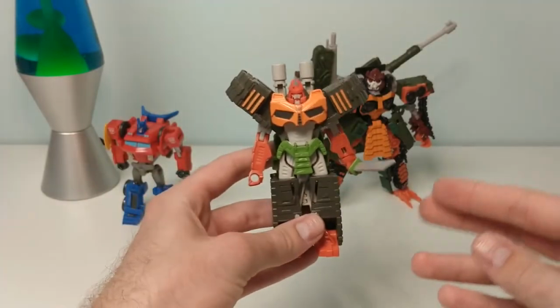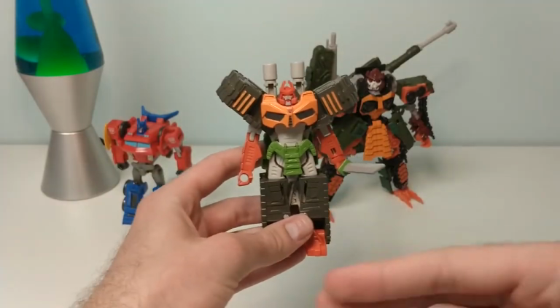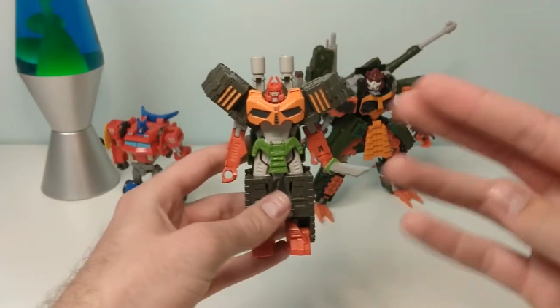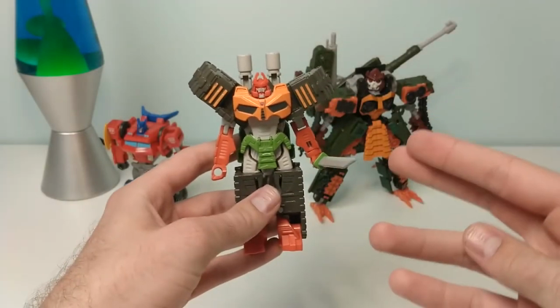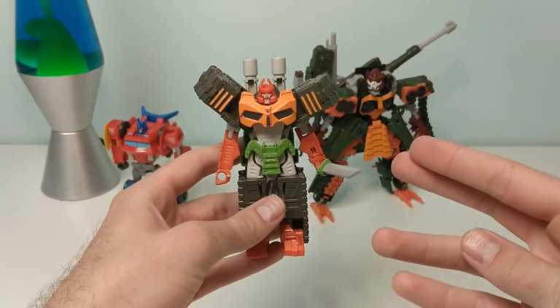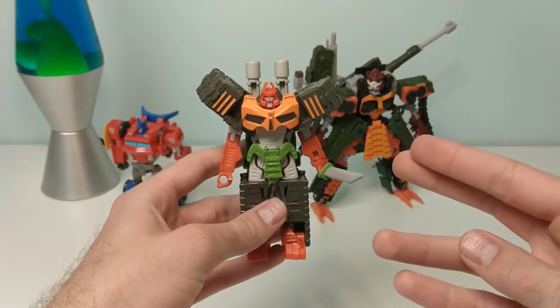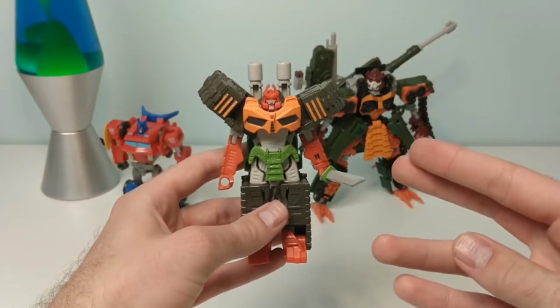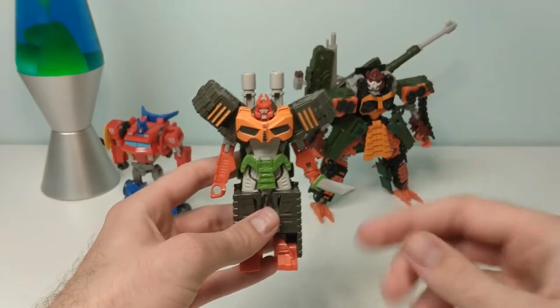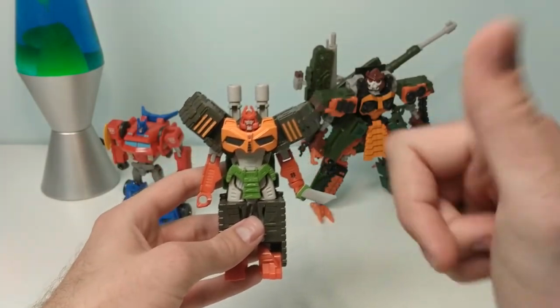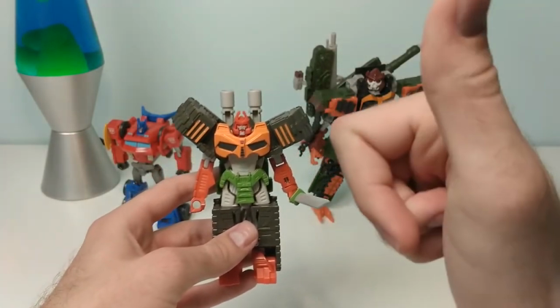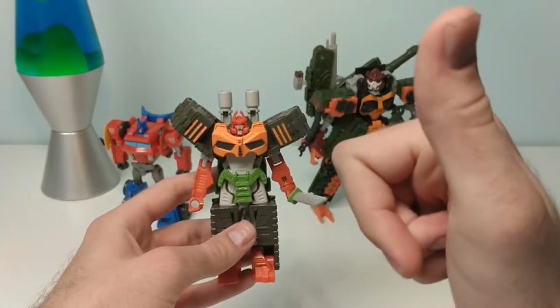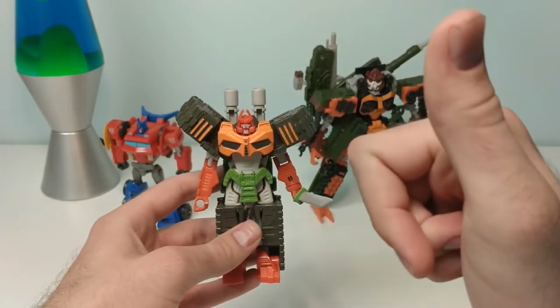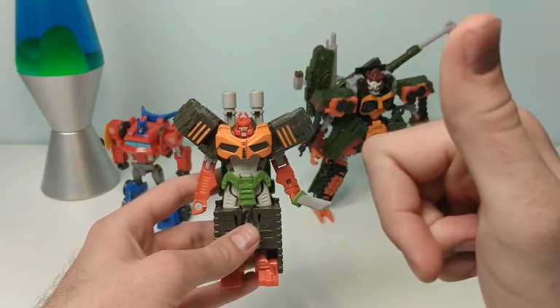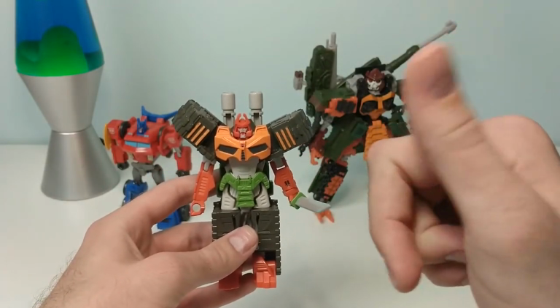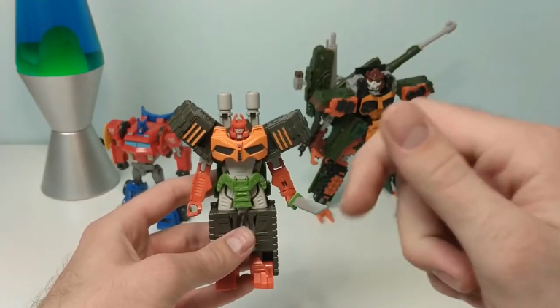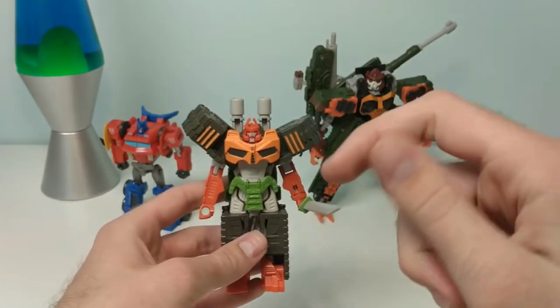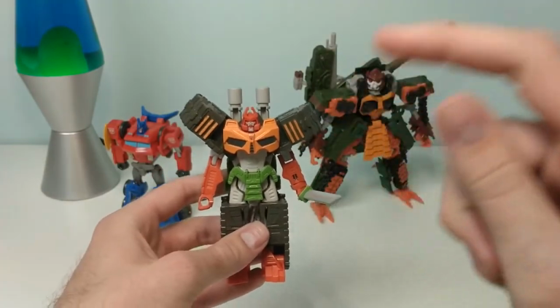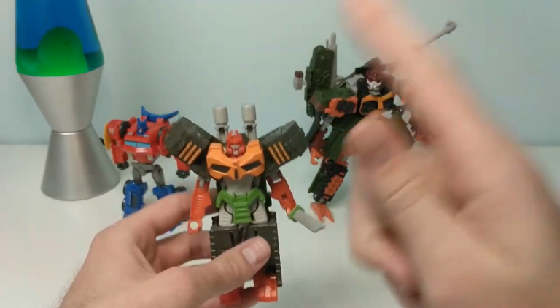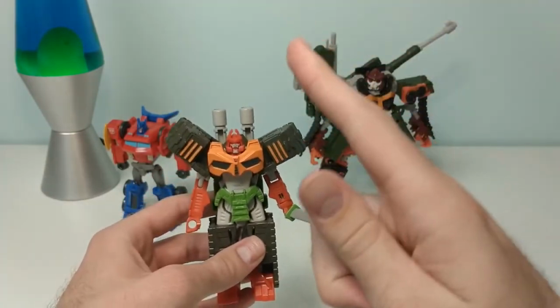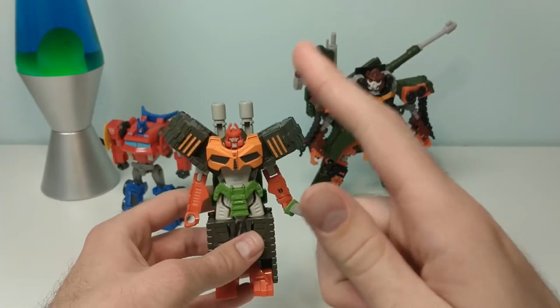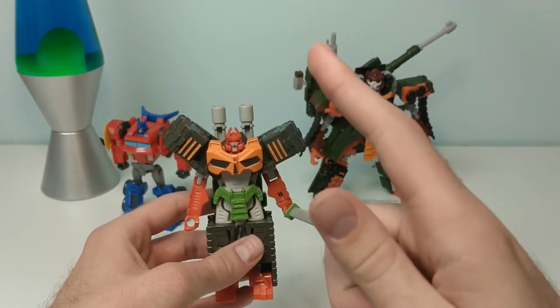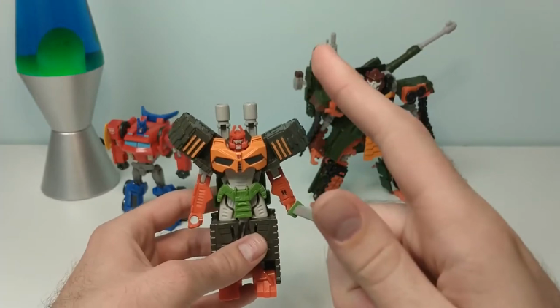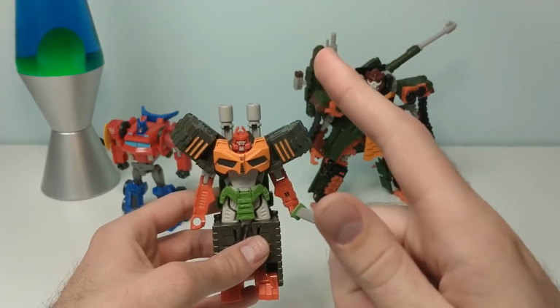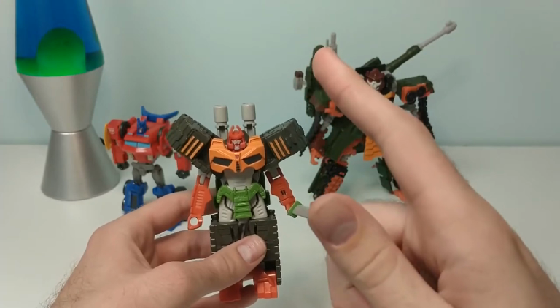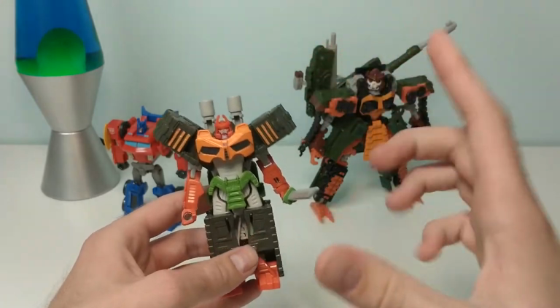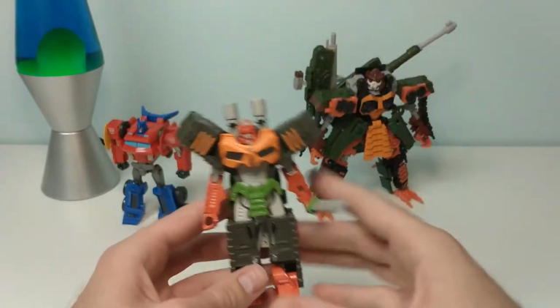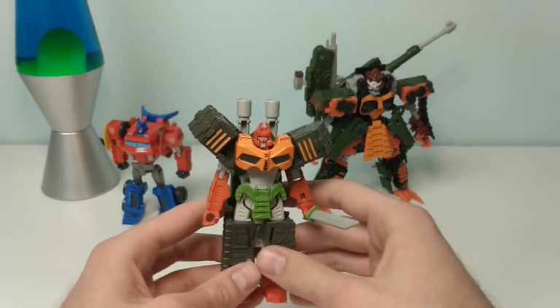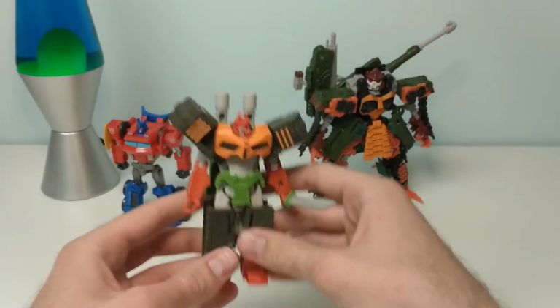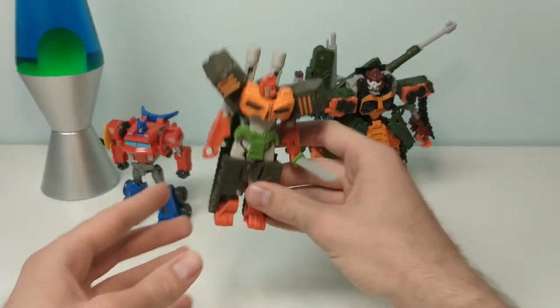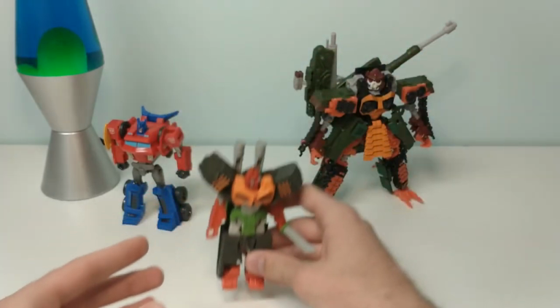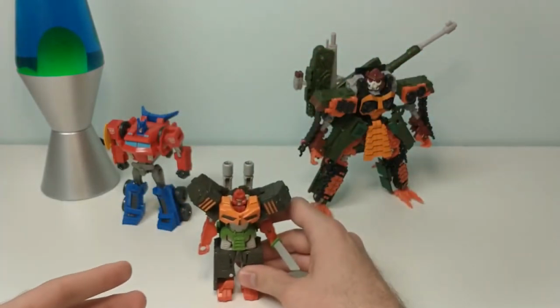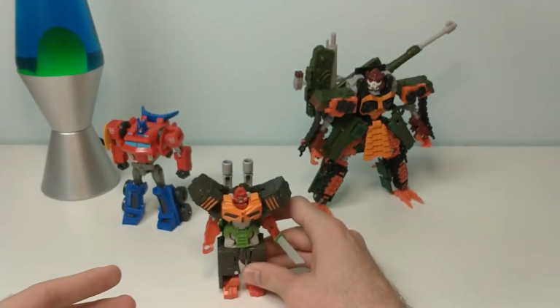So, that's been Cyberverse Bludgeon. I've been Captain Kraken, and you've been a wonderful audience. I'll see you next time.